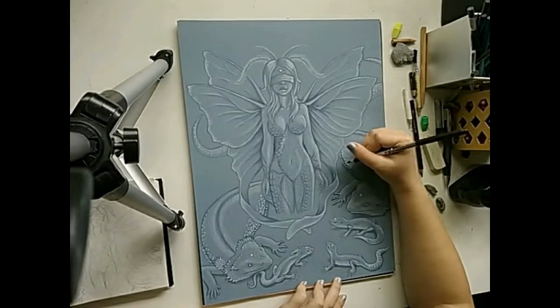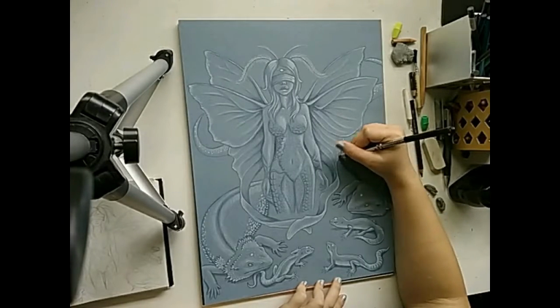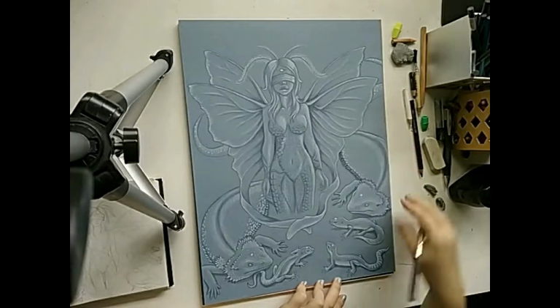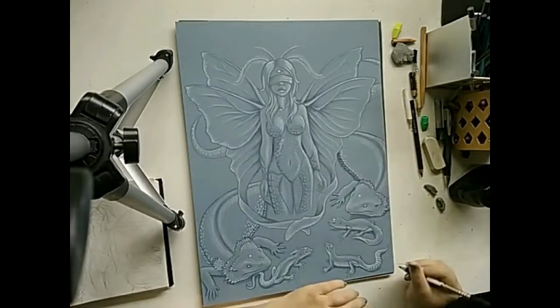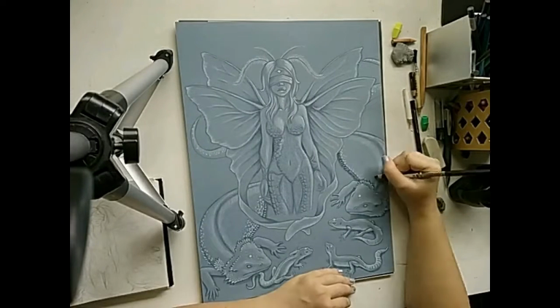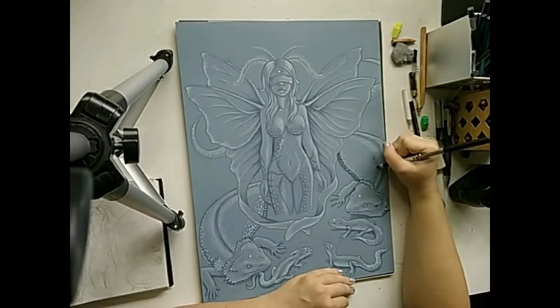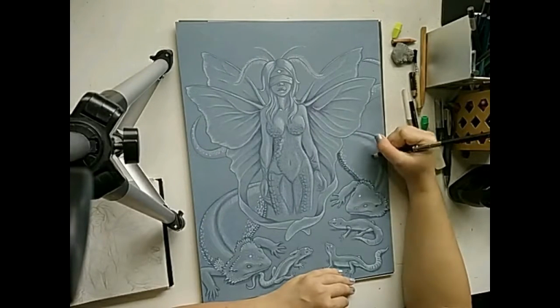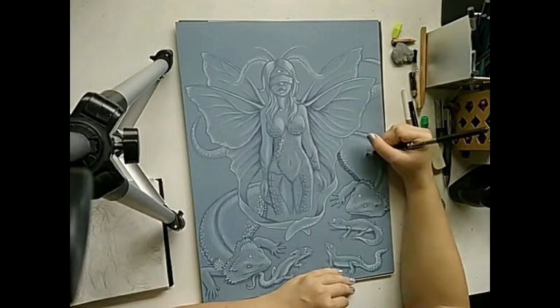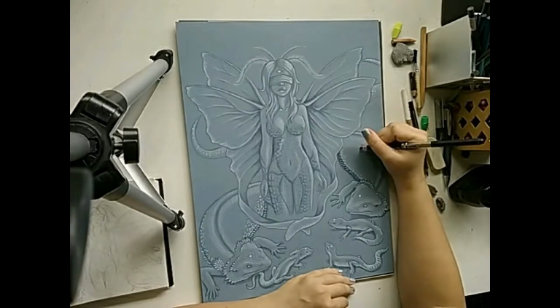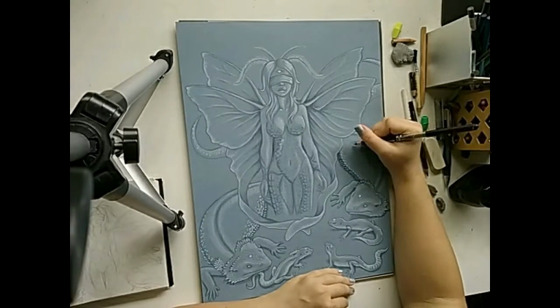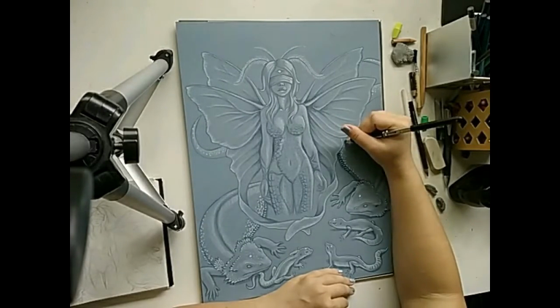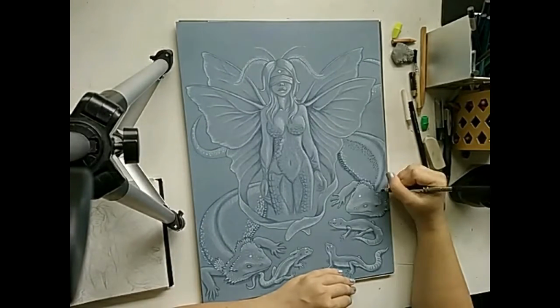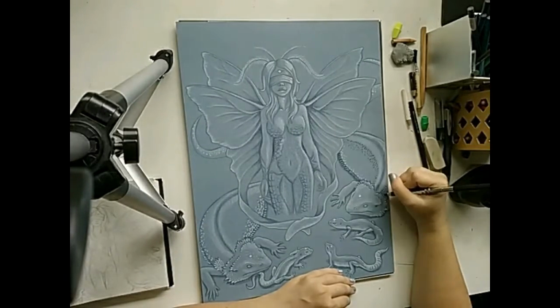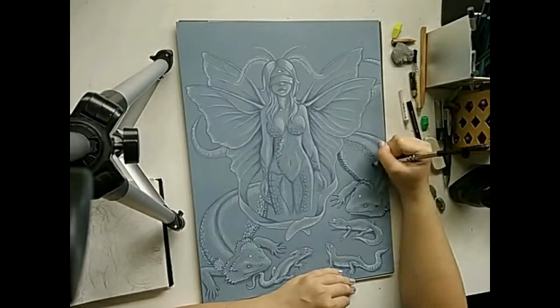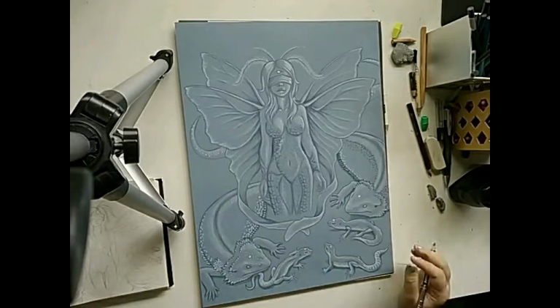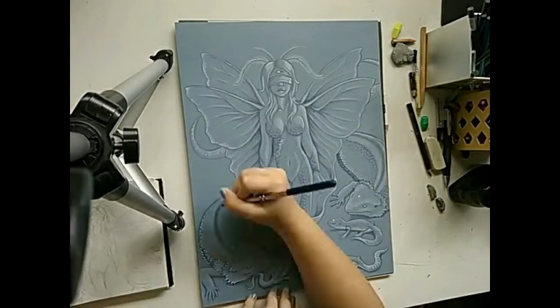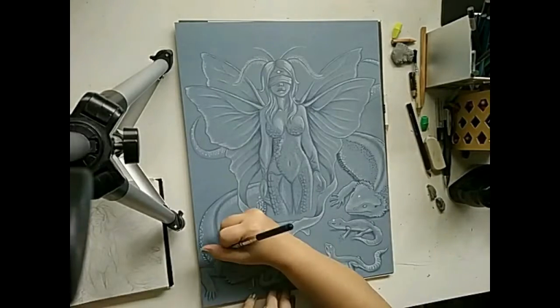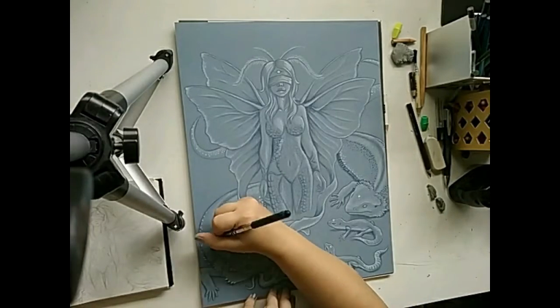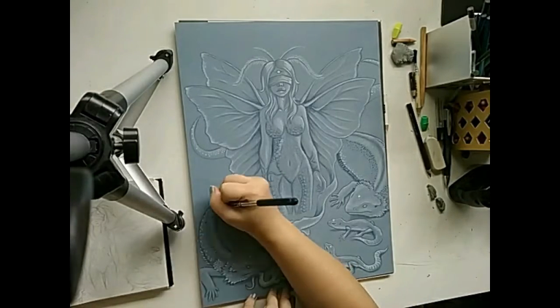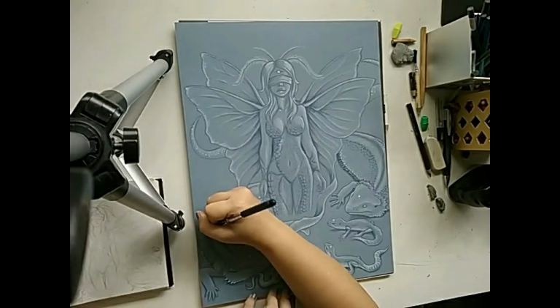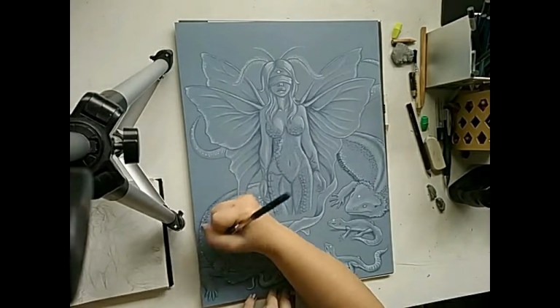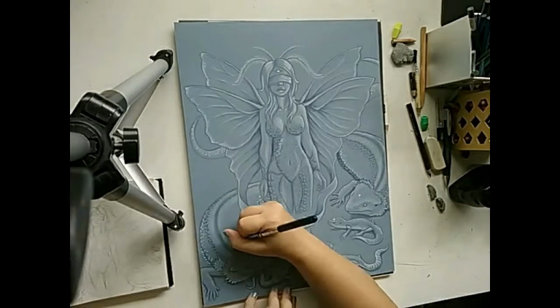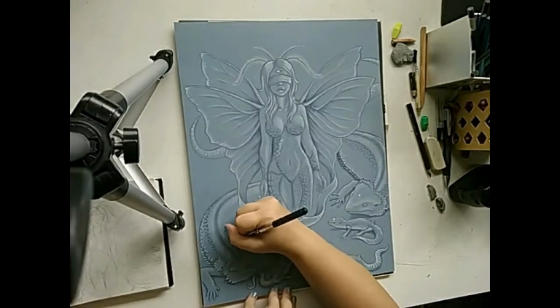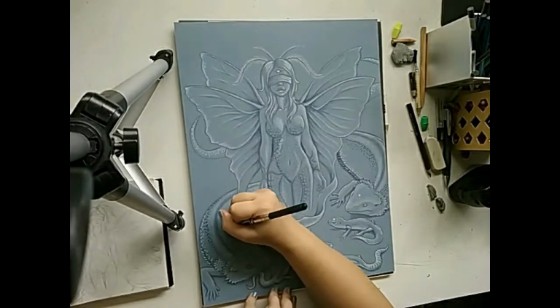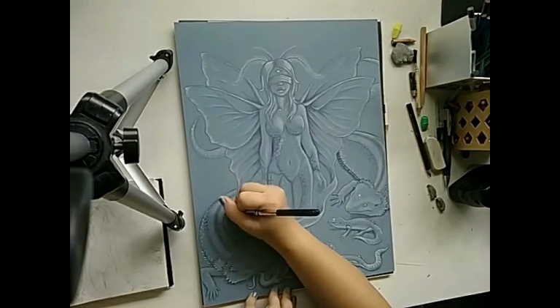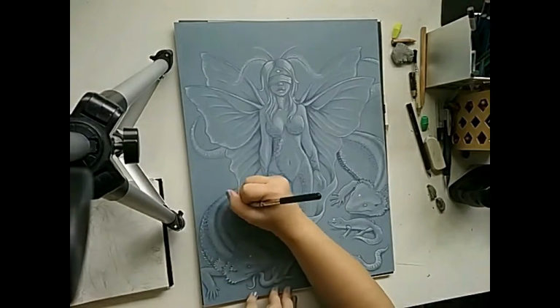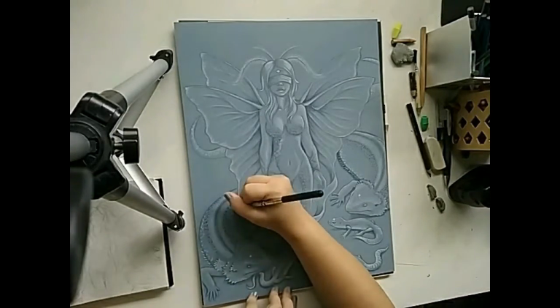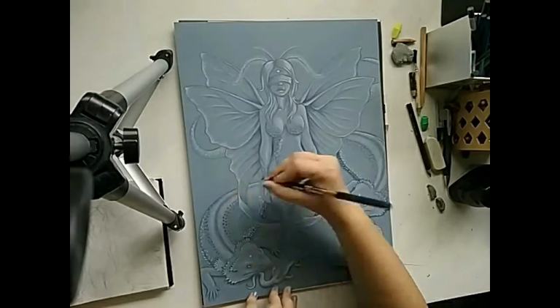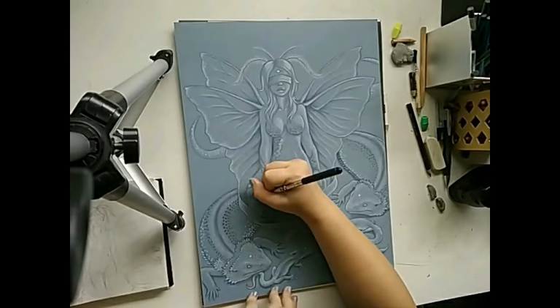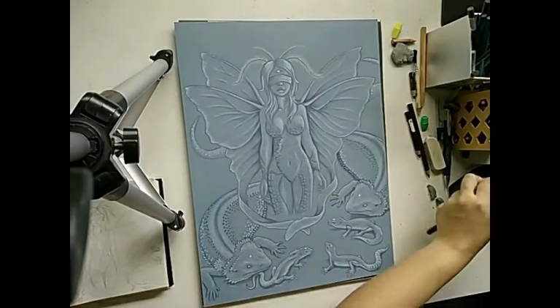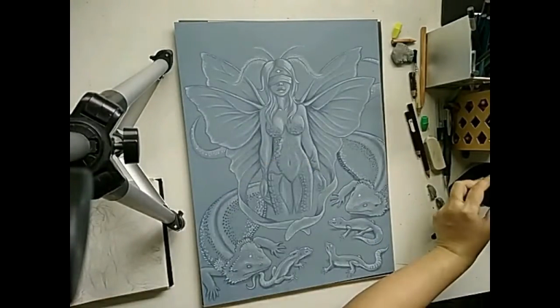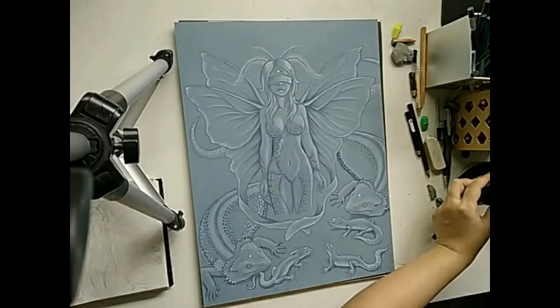To give some details to the background, I also used white to create some orbs of light, a planet, and two swirling galaxies.